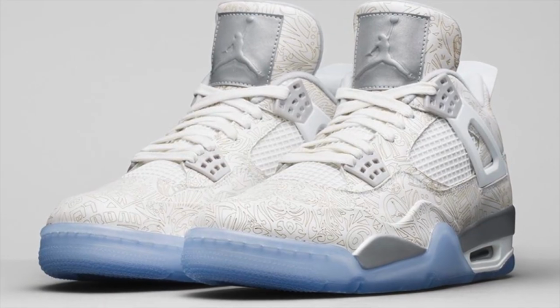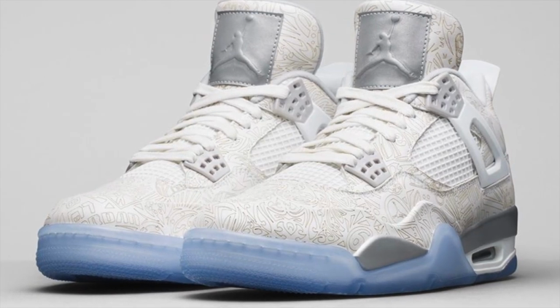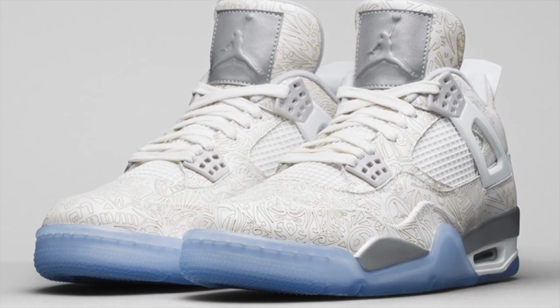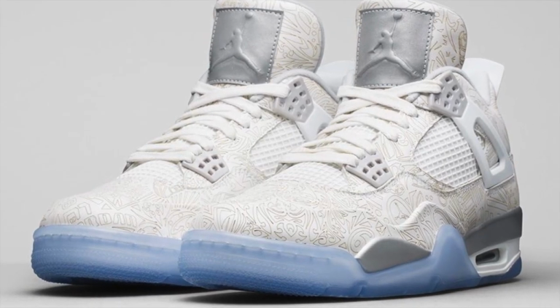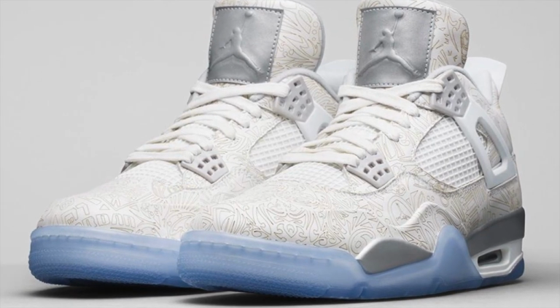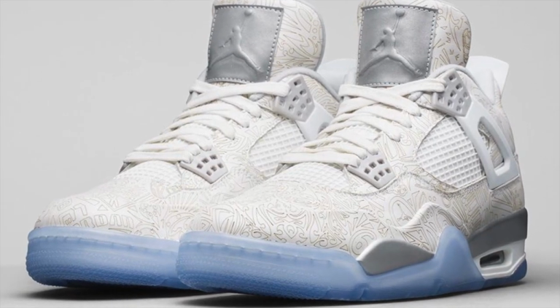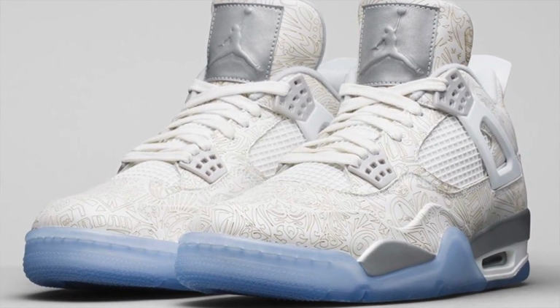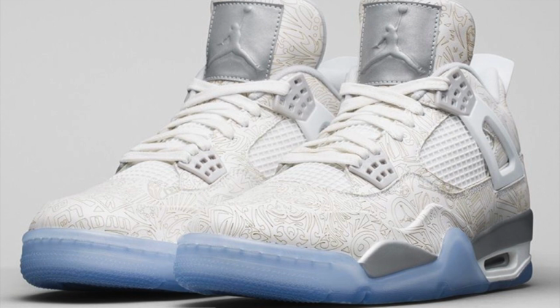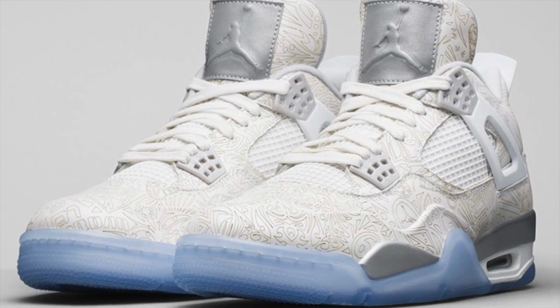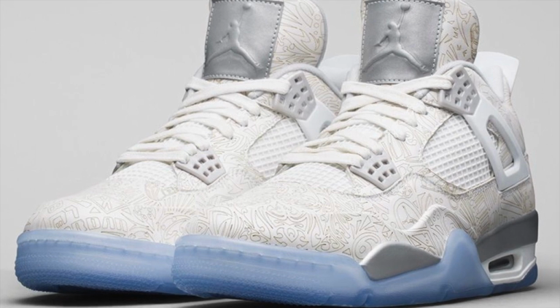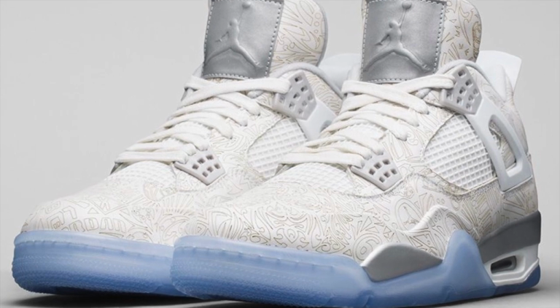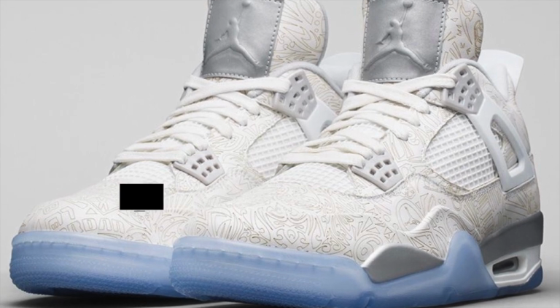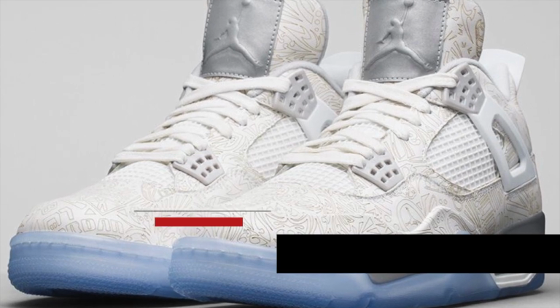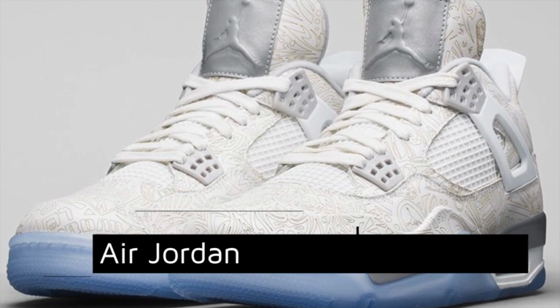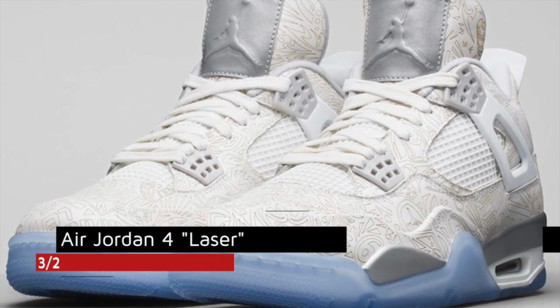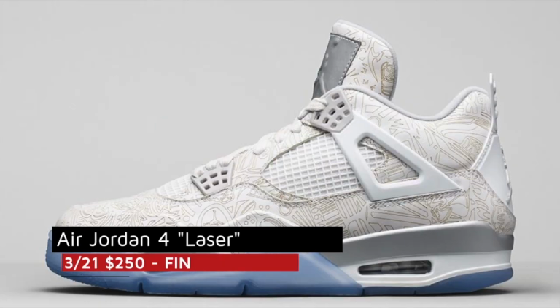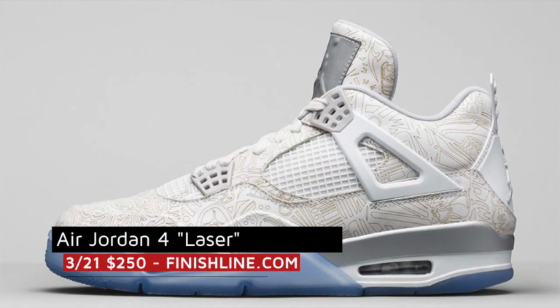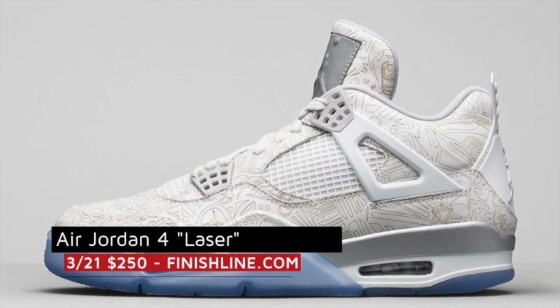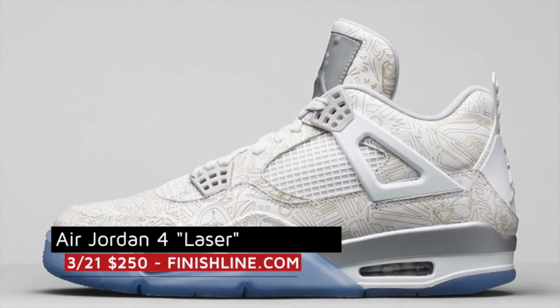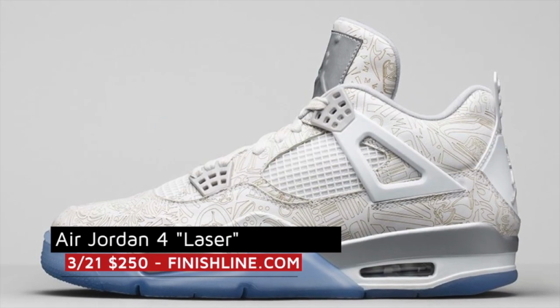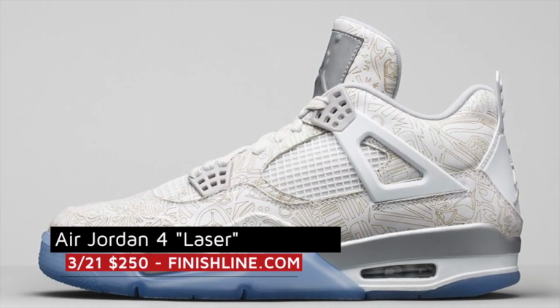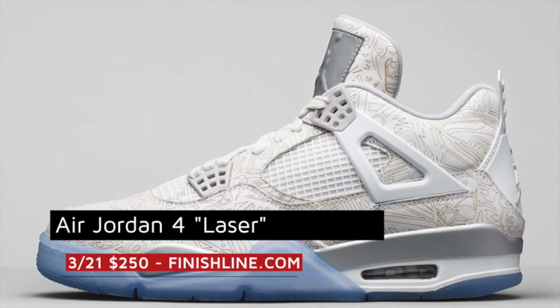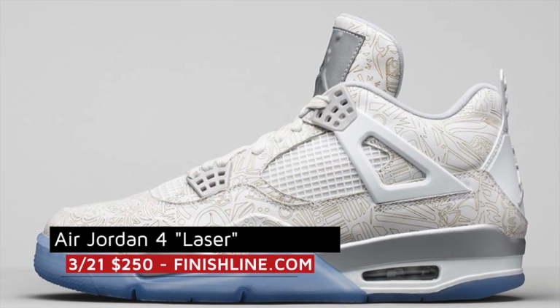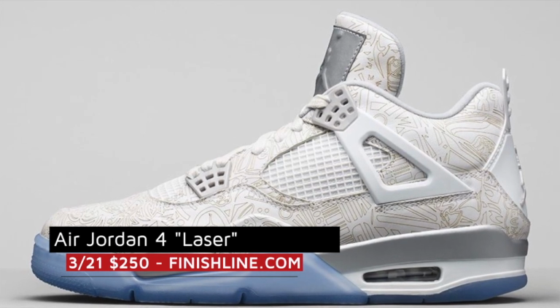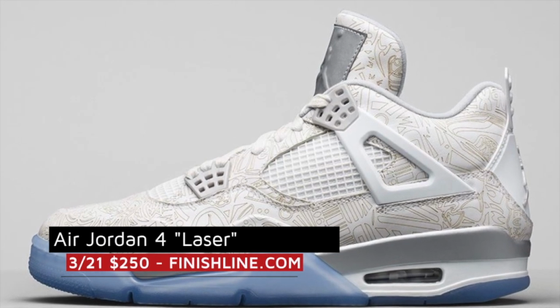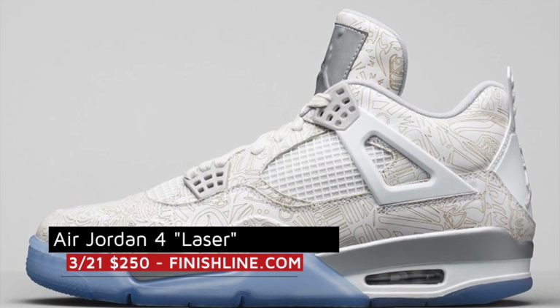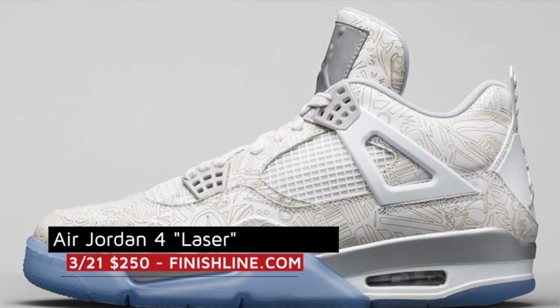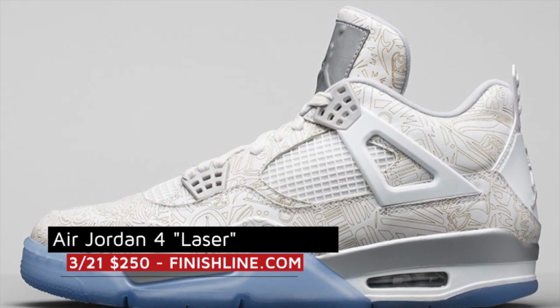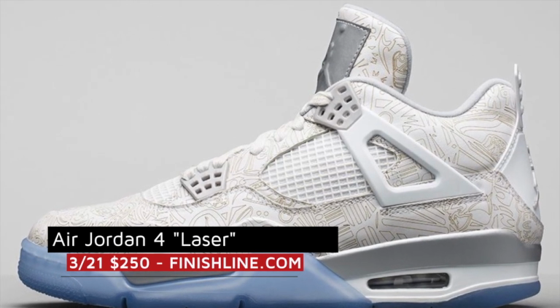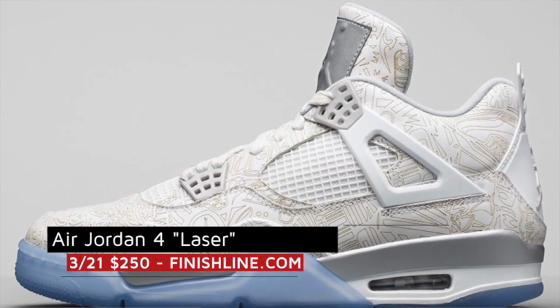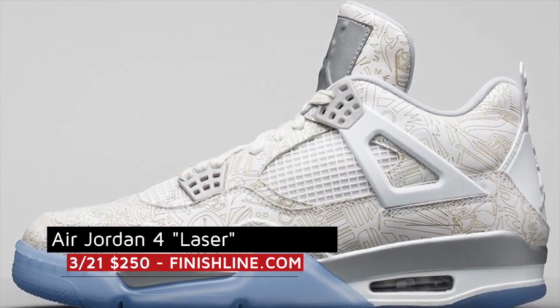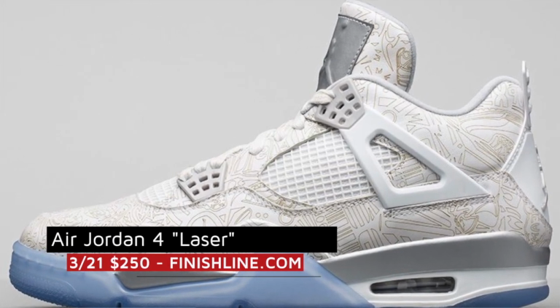Like the Foam Posites I mentioned earlier, these made a brief appearance at All-Star and will now get a wider release at Finish Line for $250.